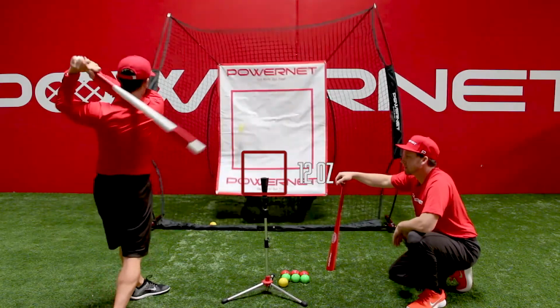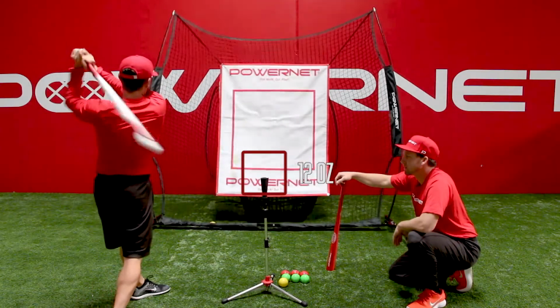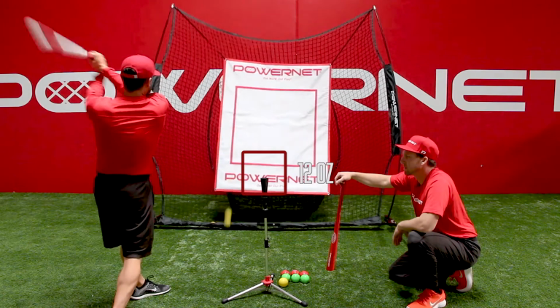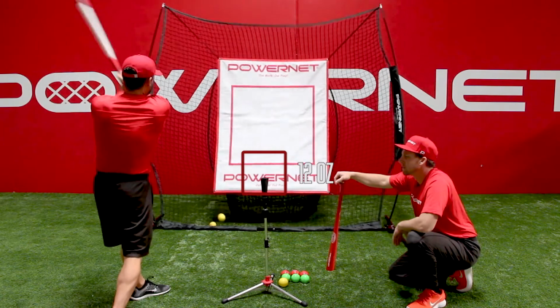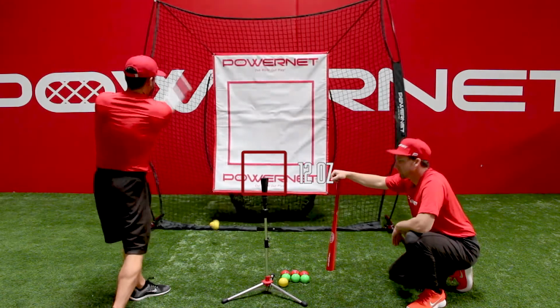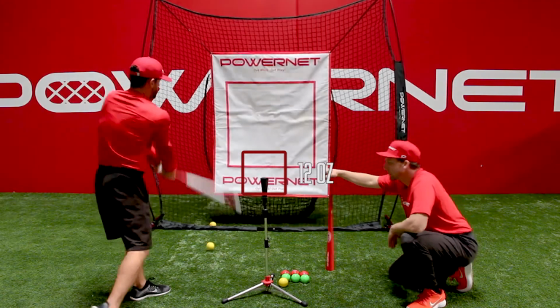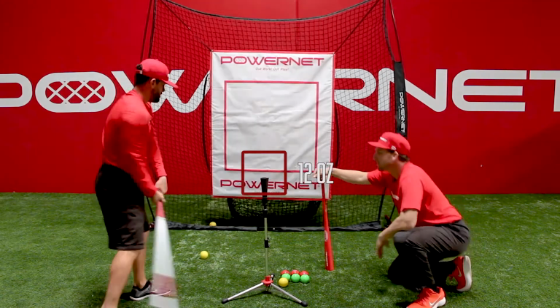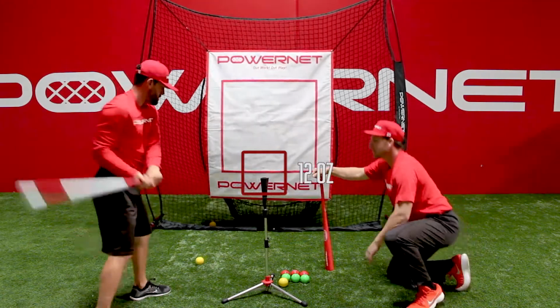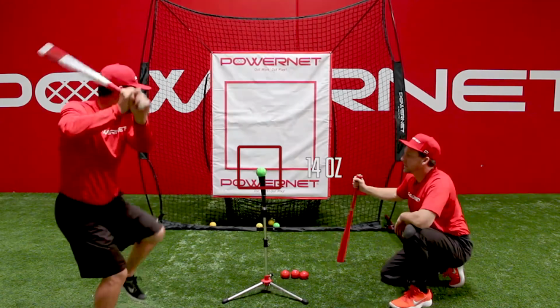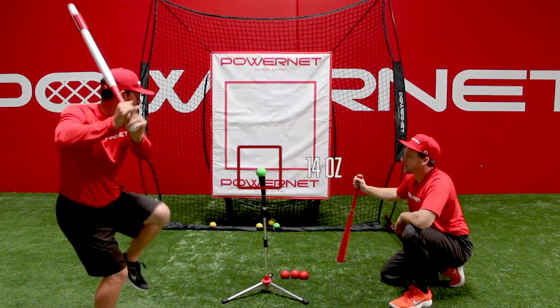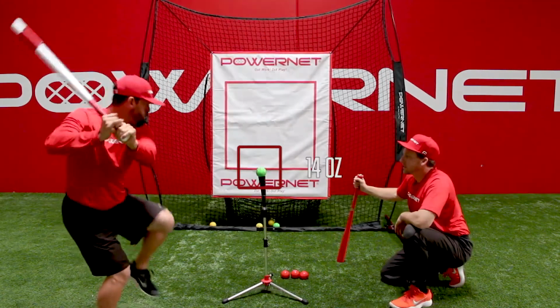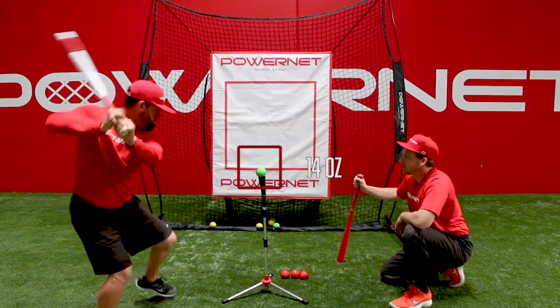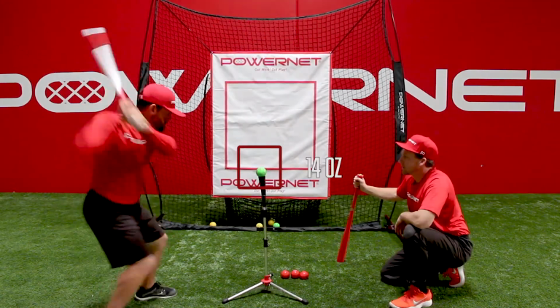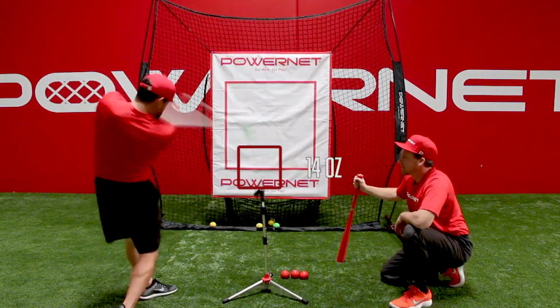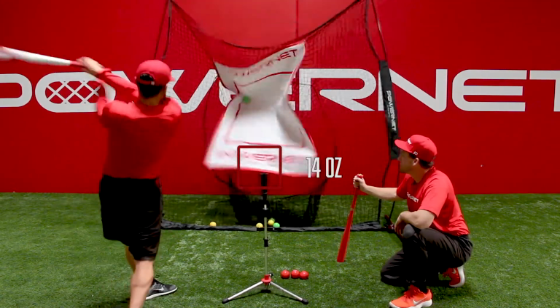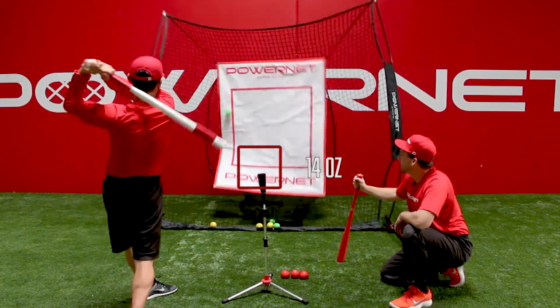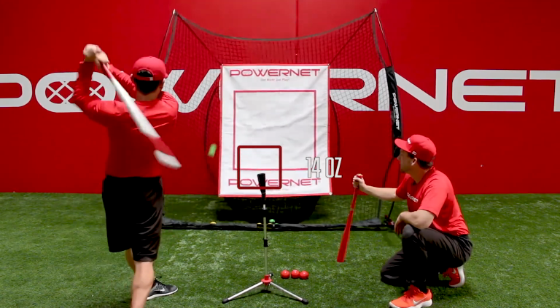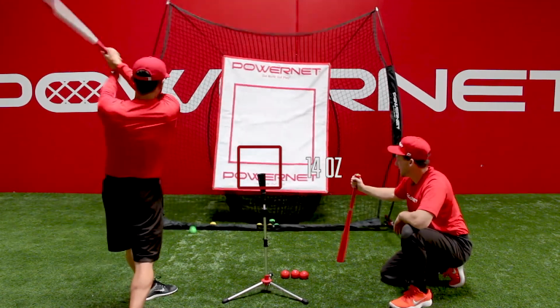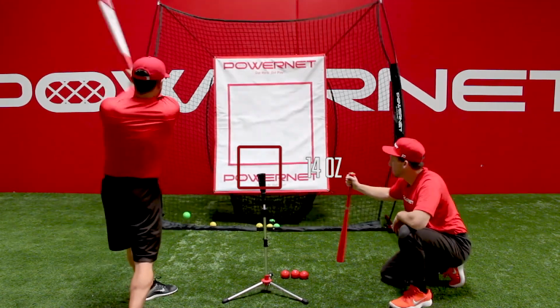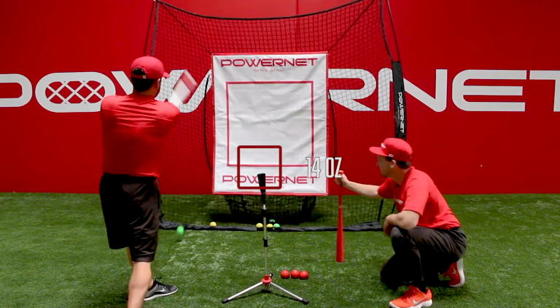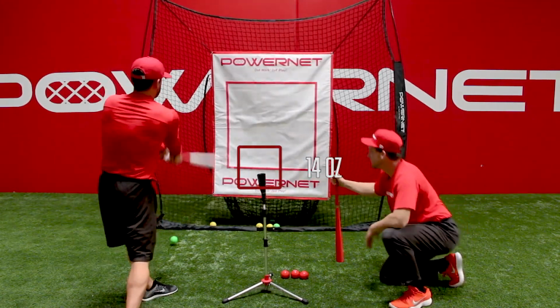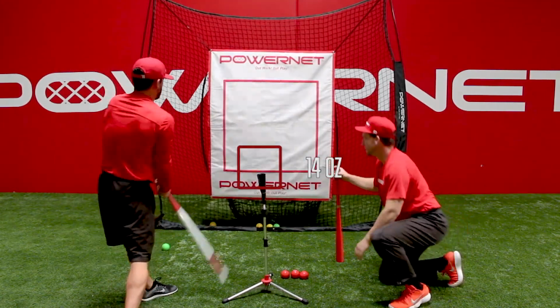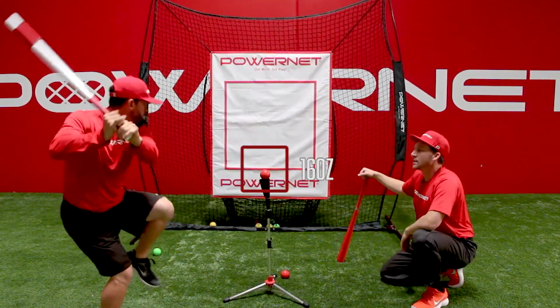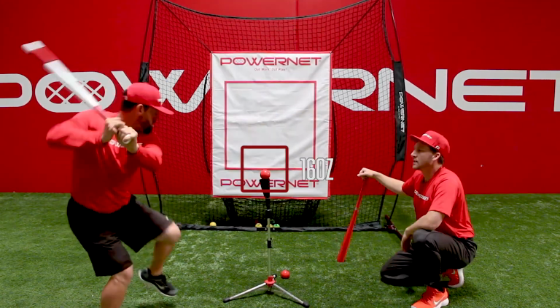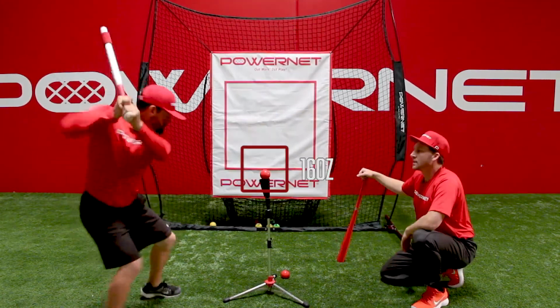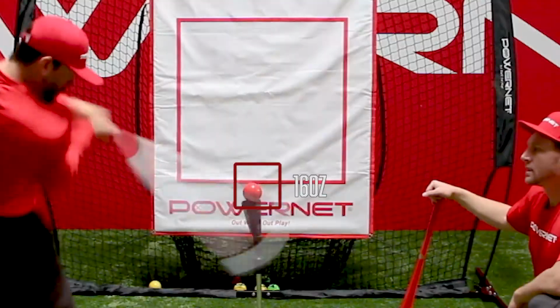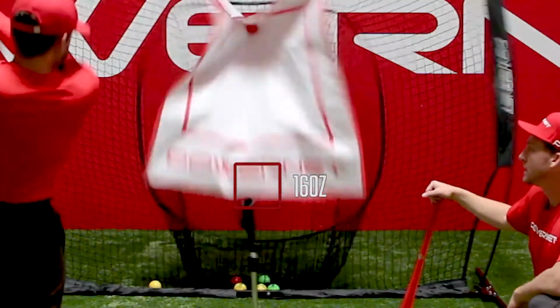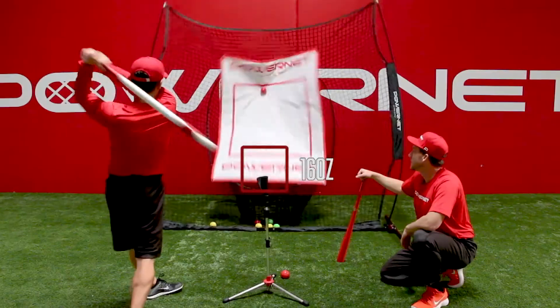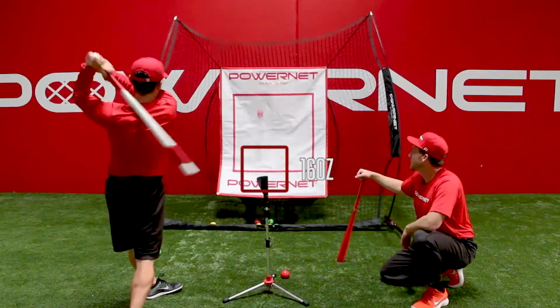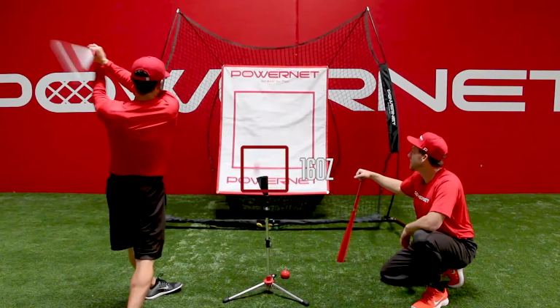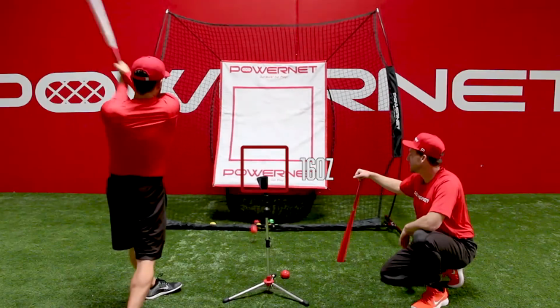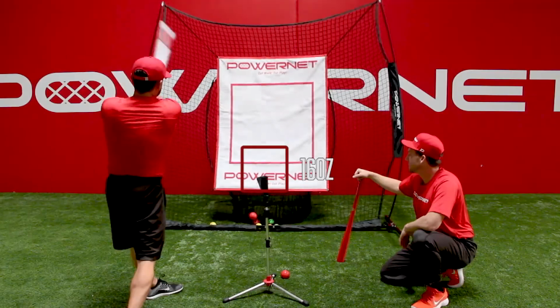We've got 6 swings of 12 ounces, we've got 3 swings of 14 ounces, and we've got 3 swings of 16 ounces.